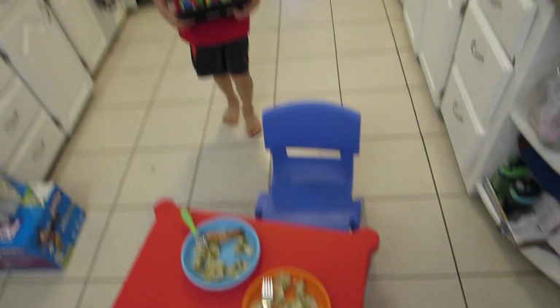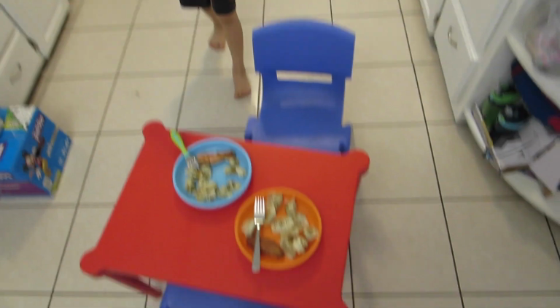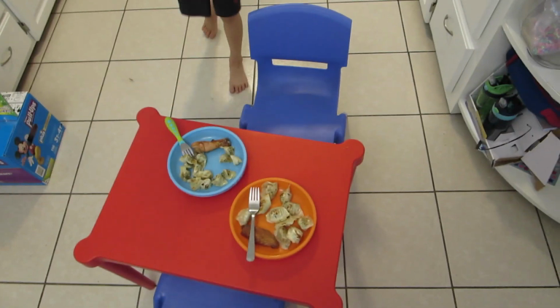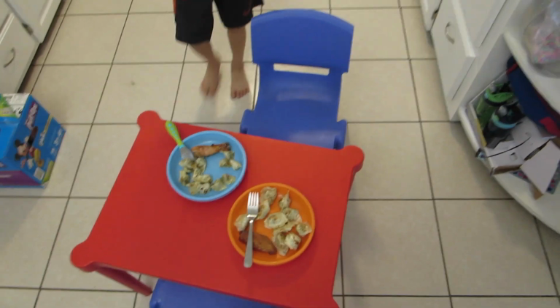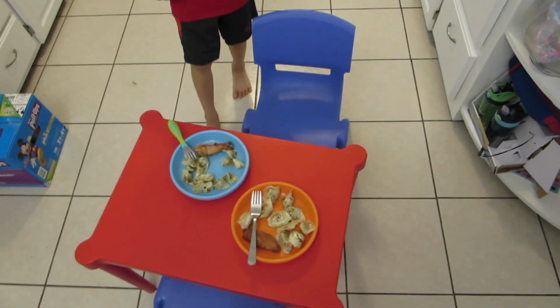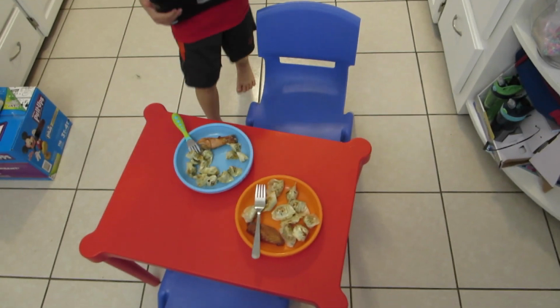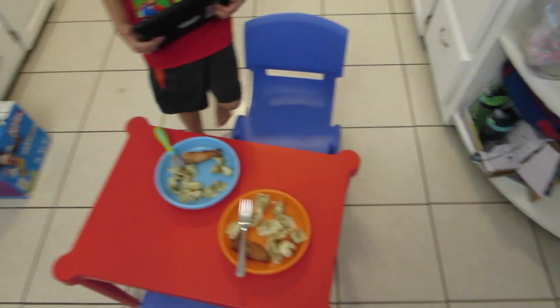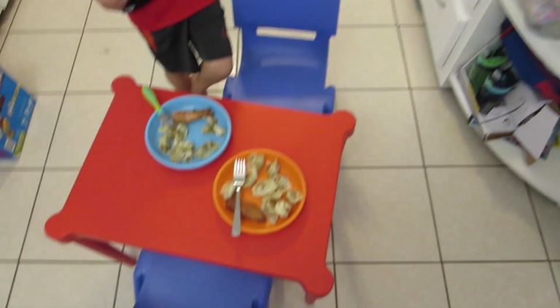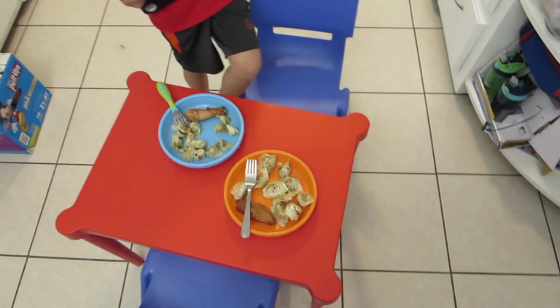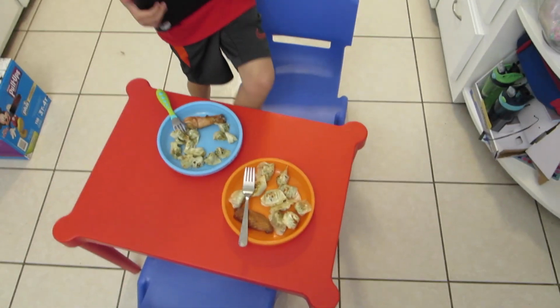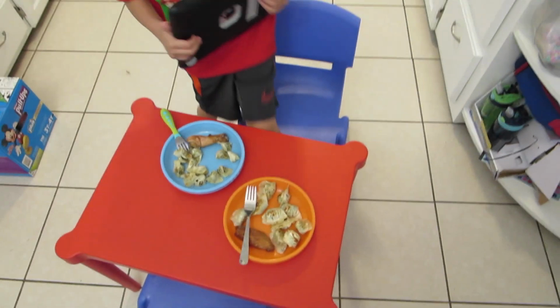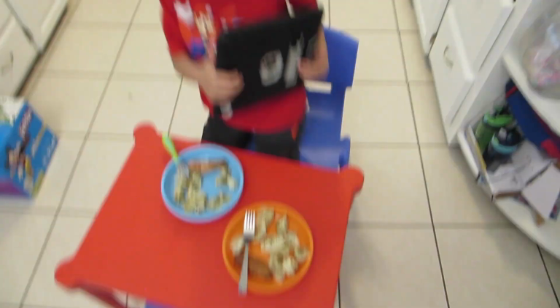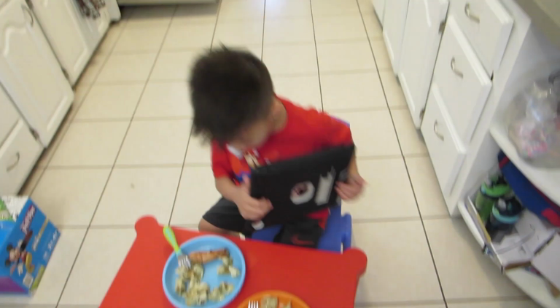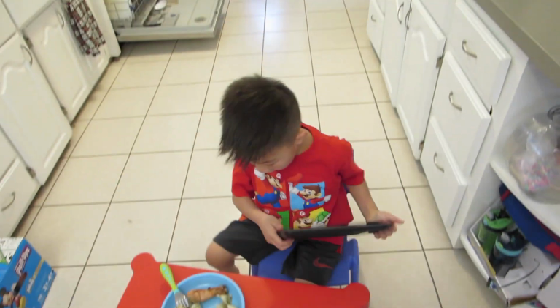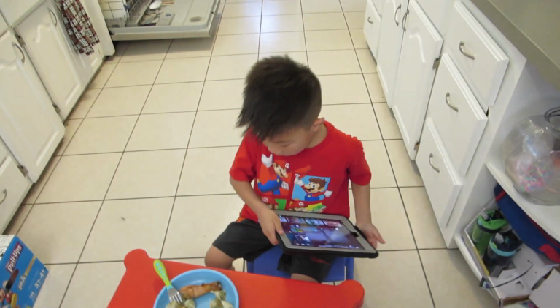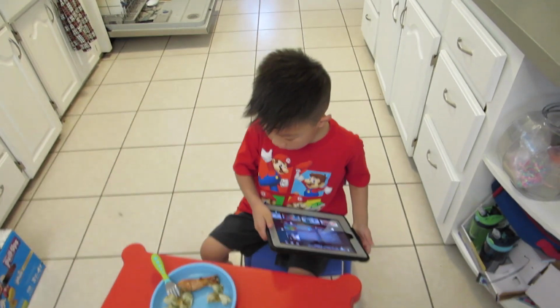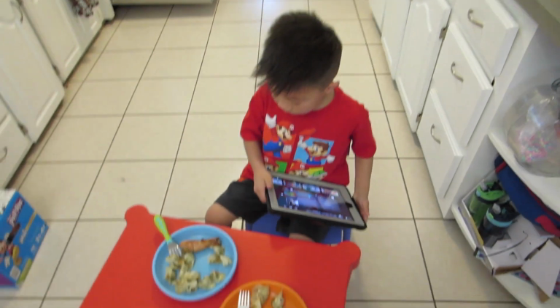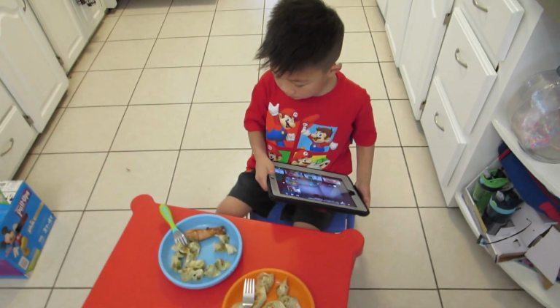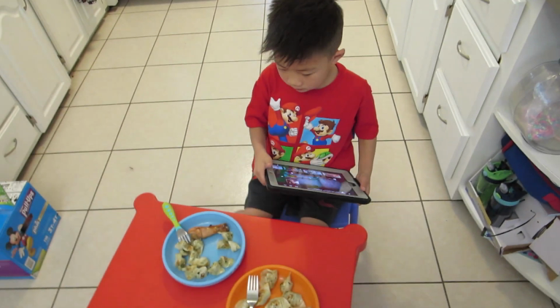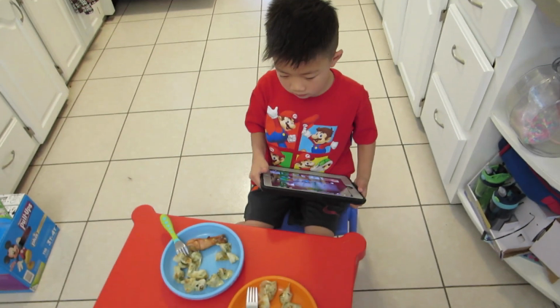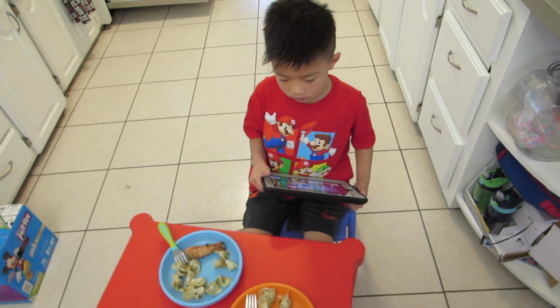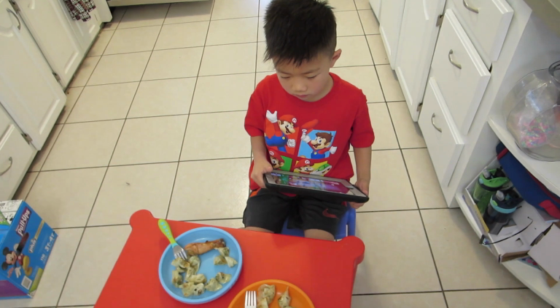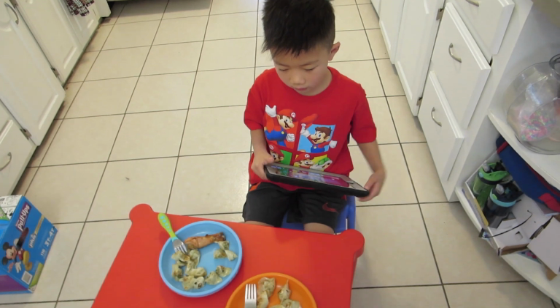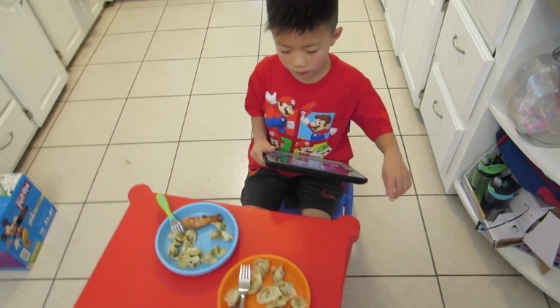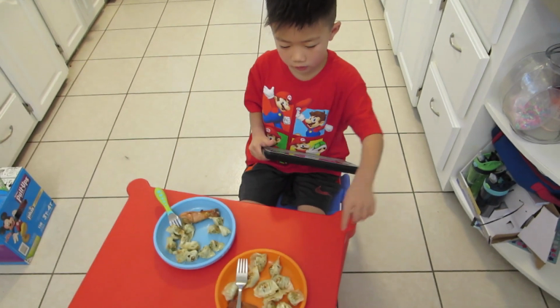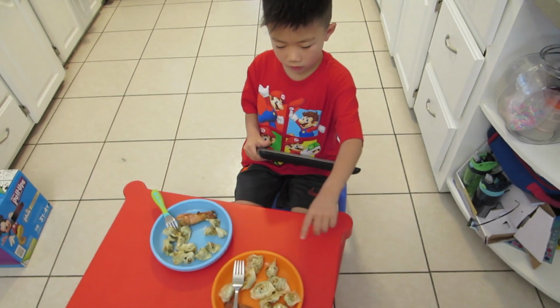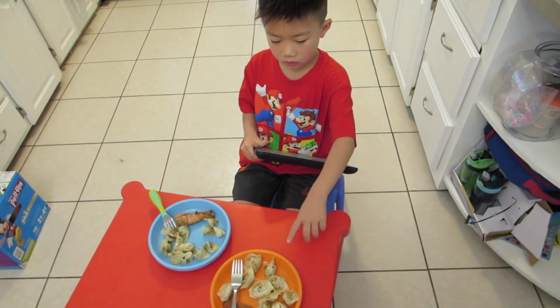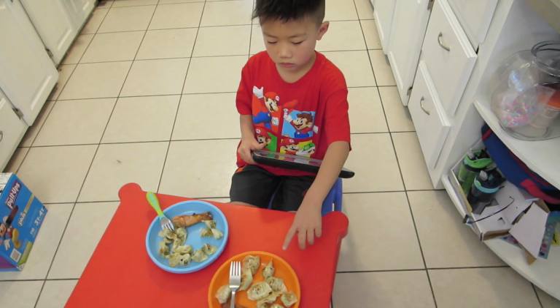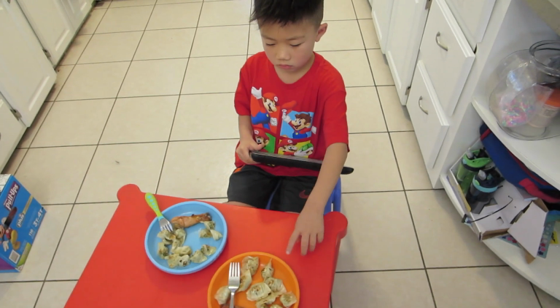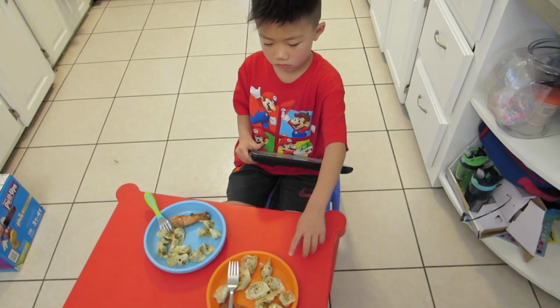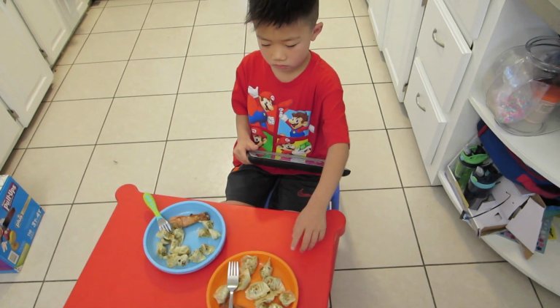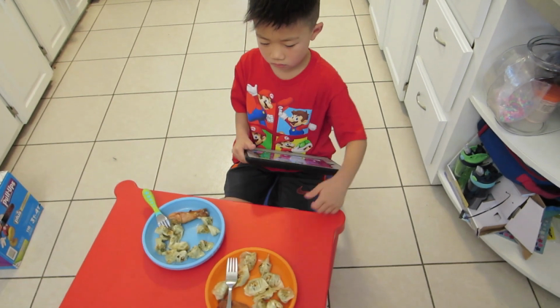Dinner is served and he made some chicken and dumplings. I want this one. Okay, take it.